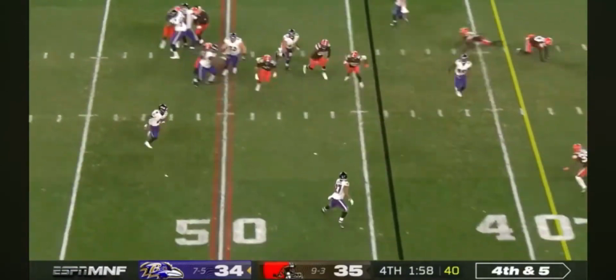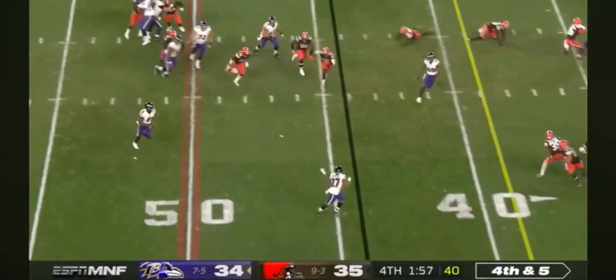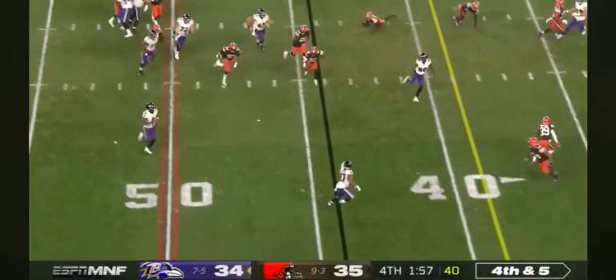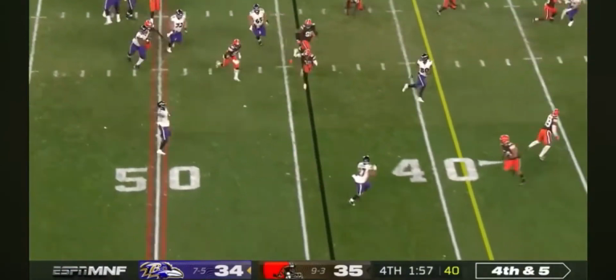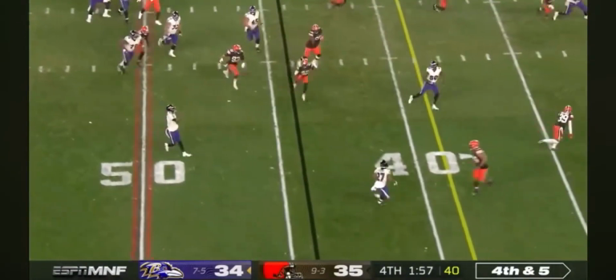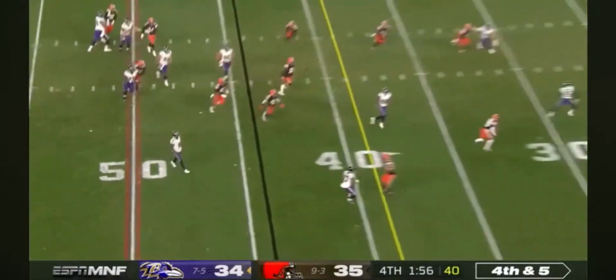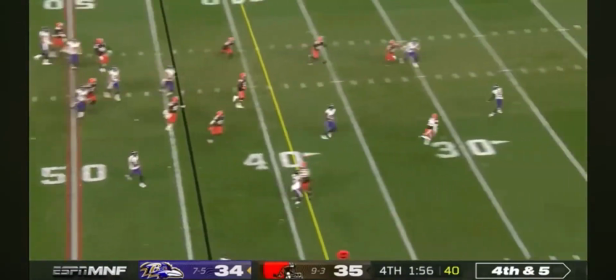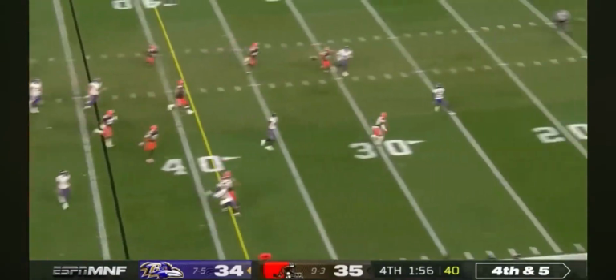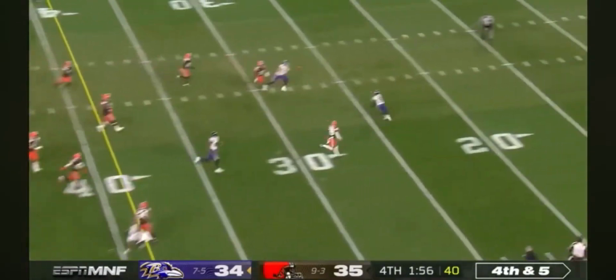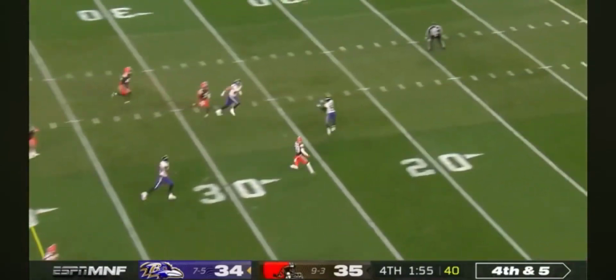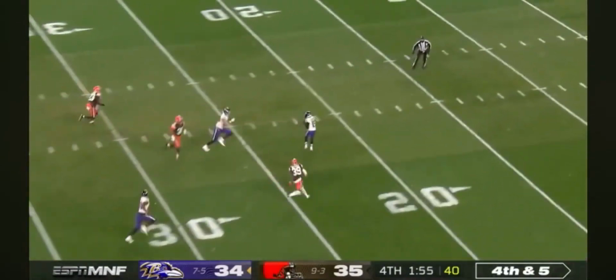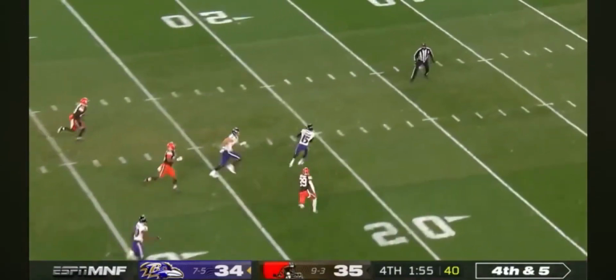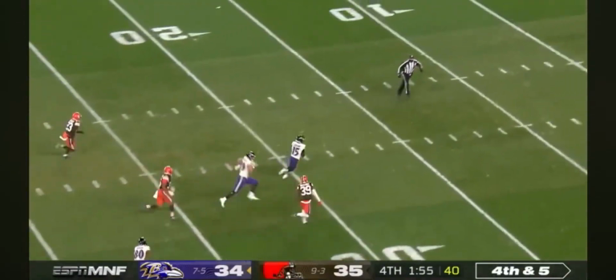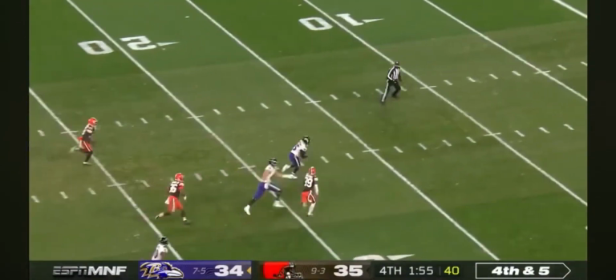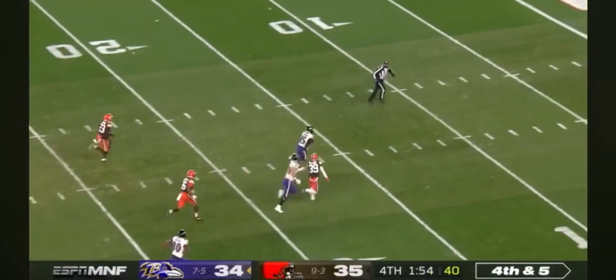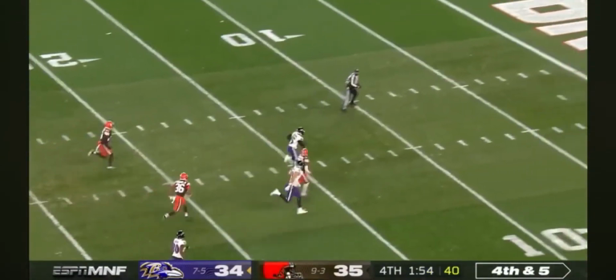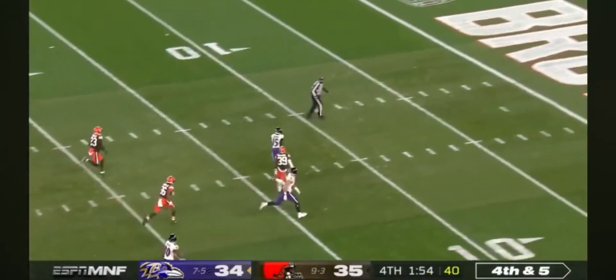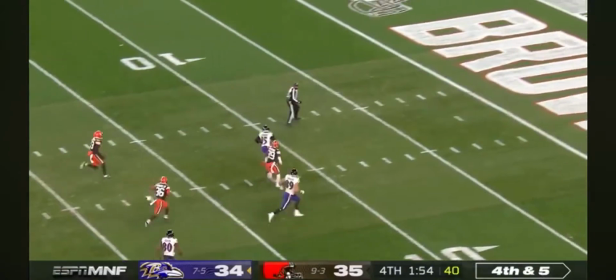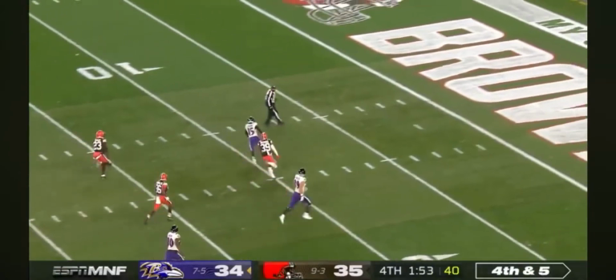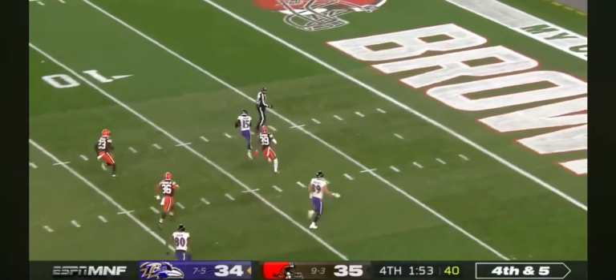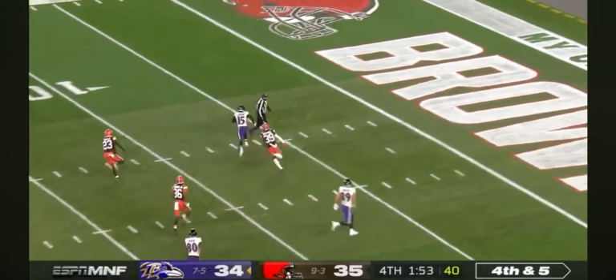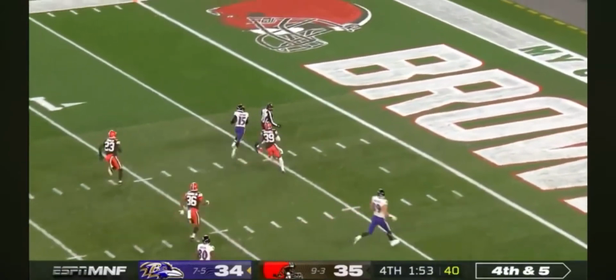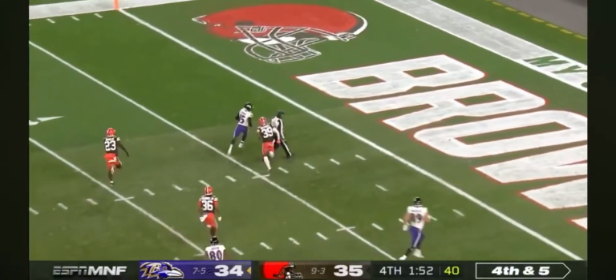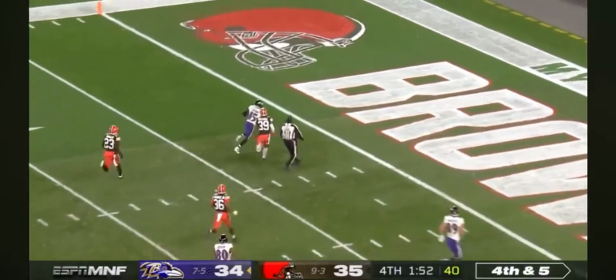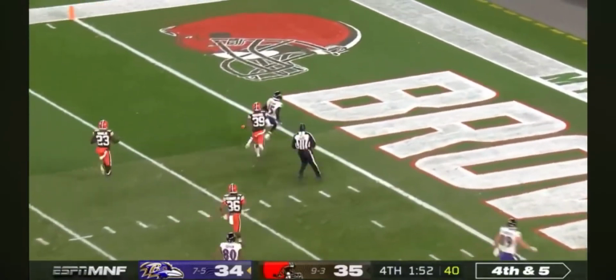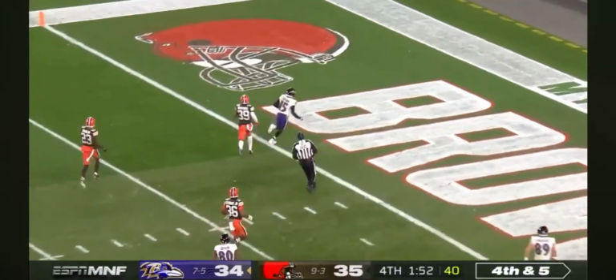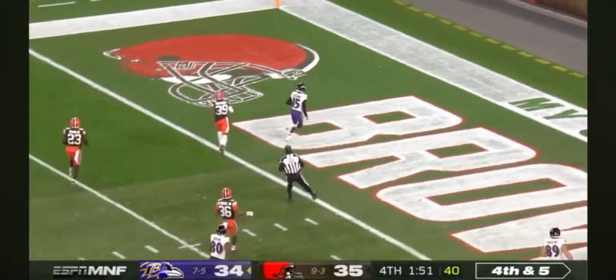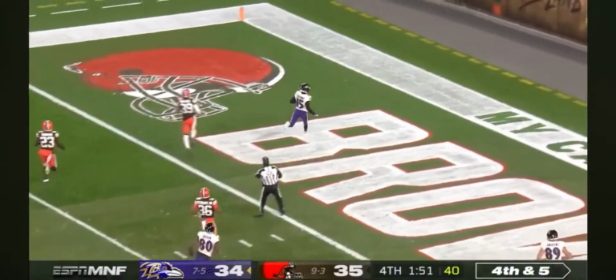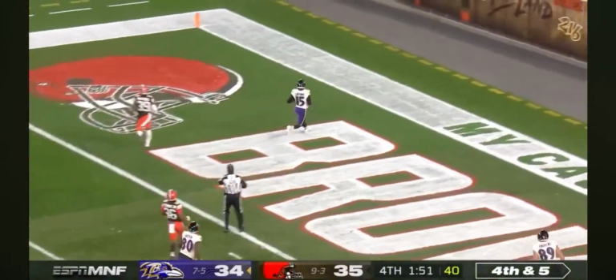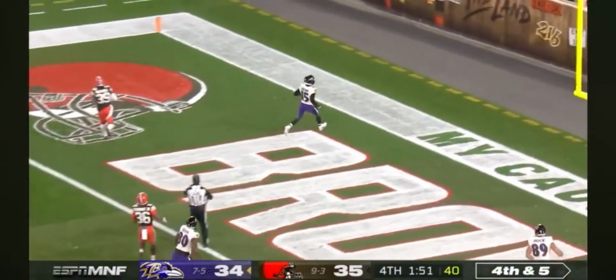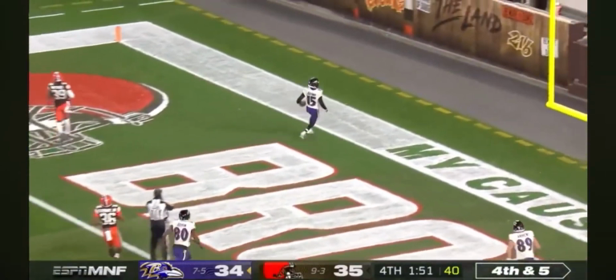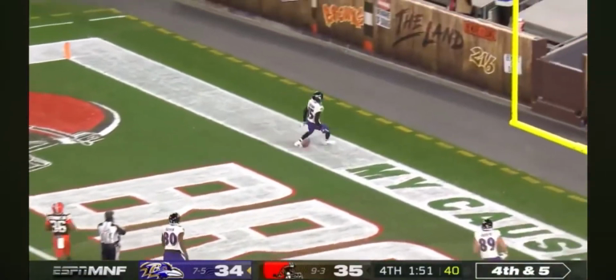Jackson trying to throw for it — and he's got it. Marquise Brown hangs on to the football and scores.